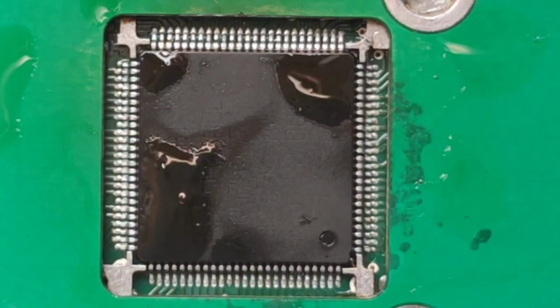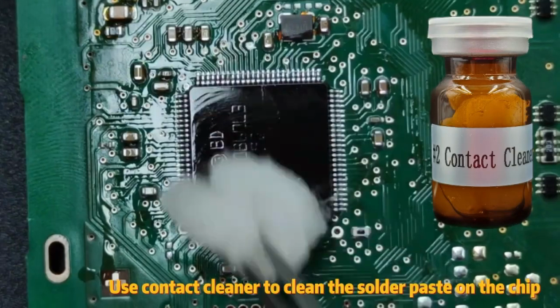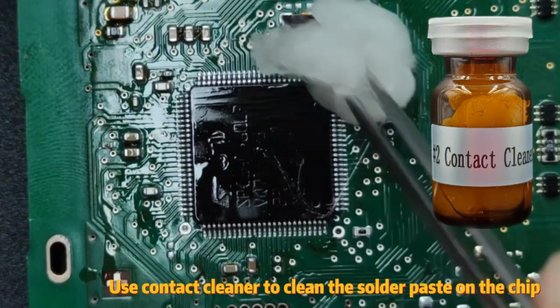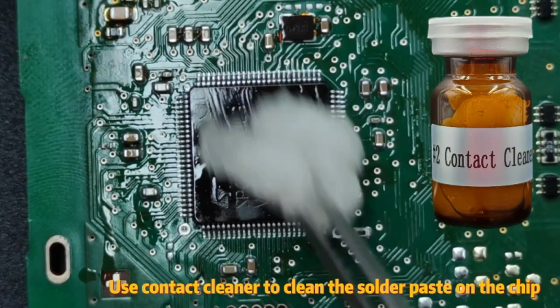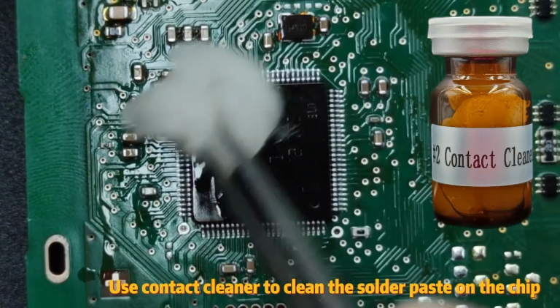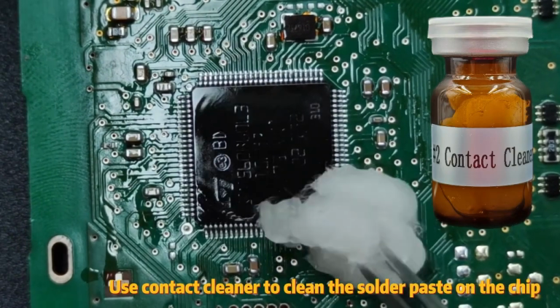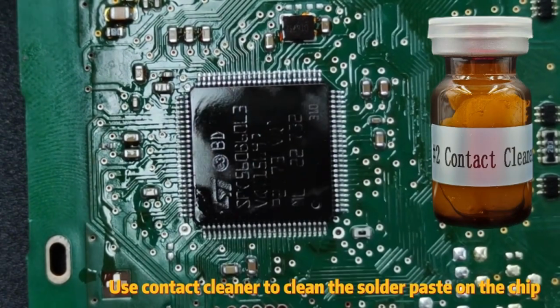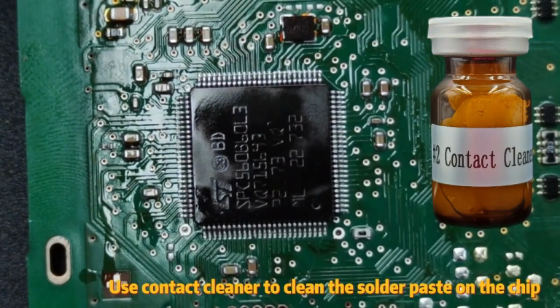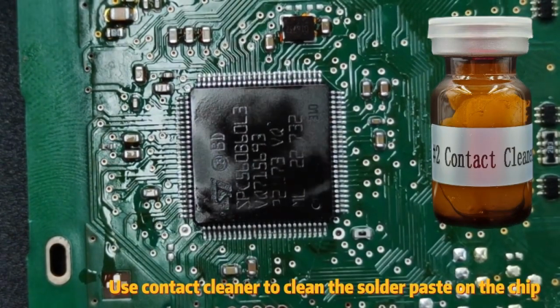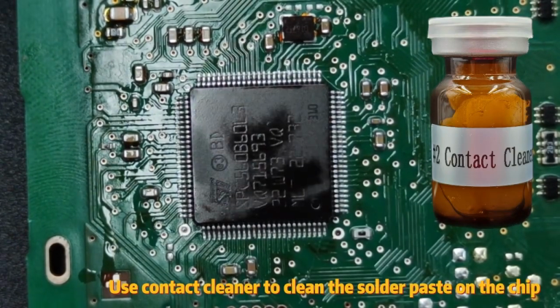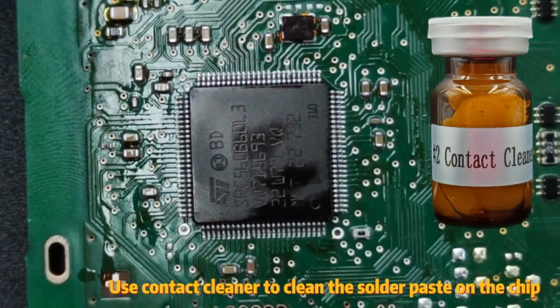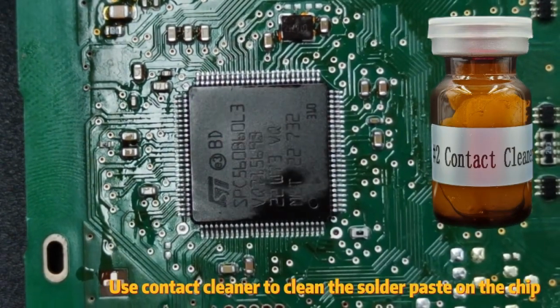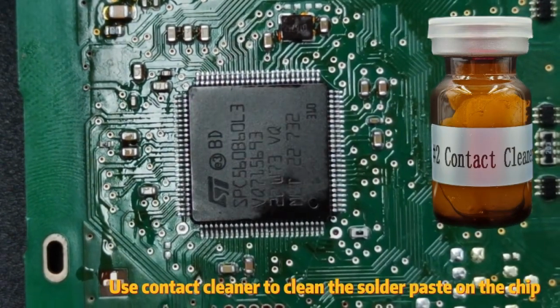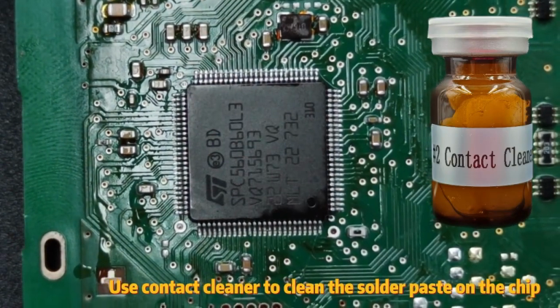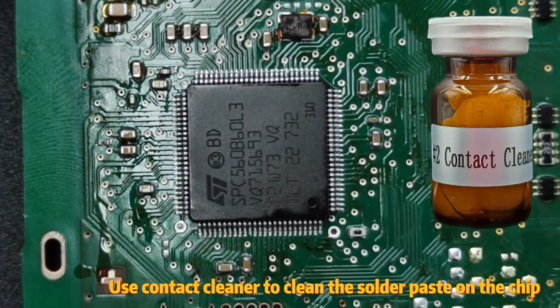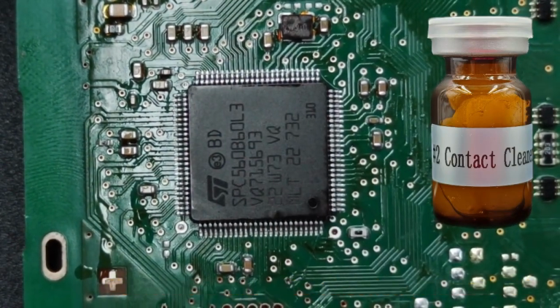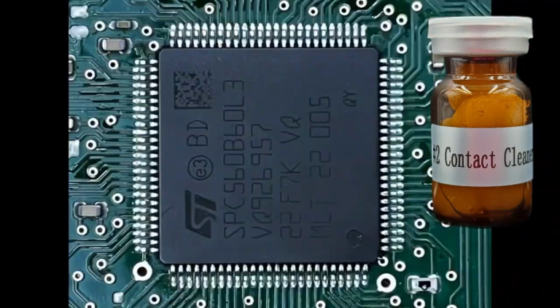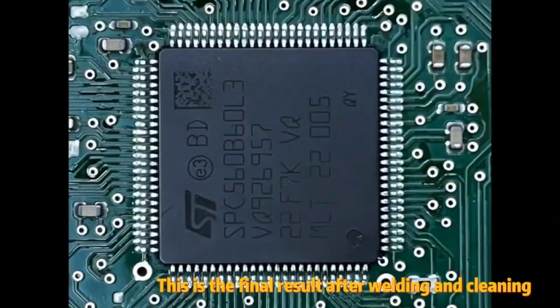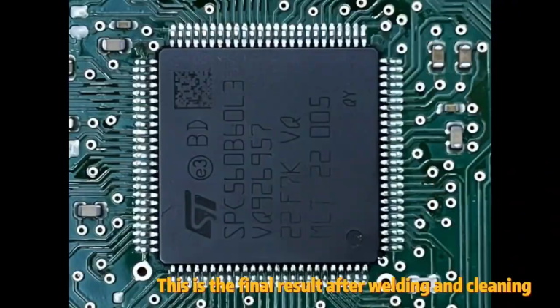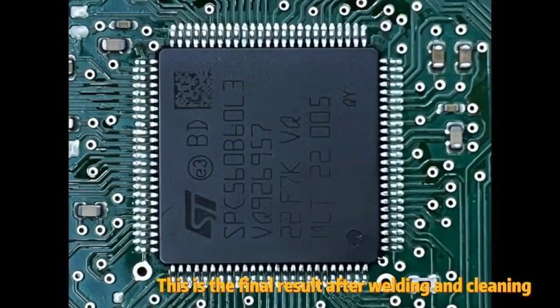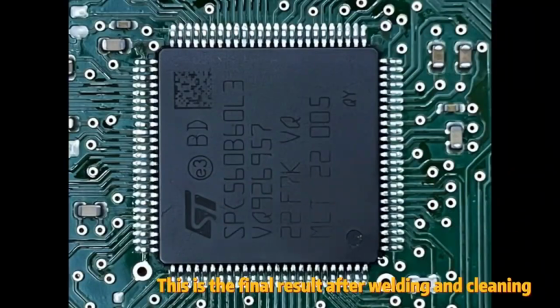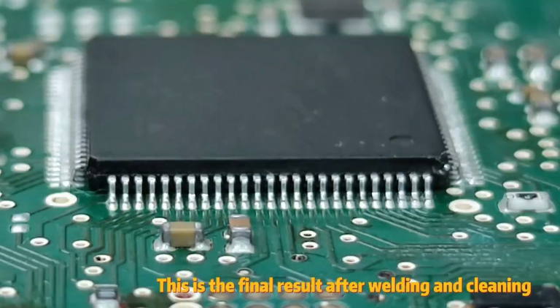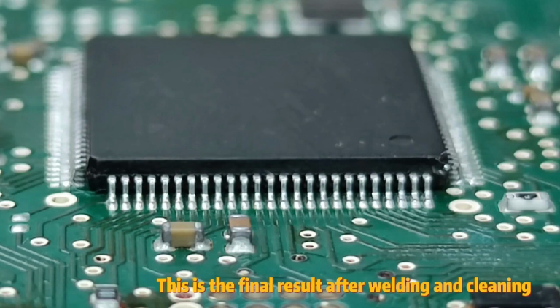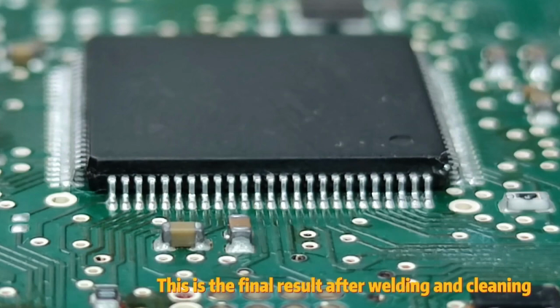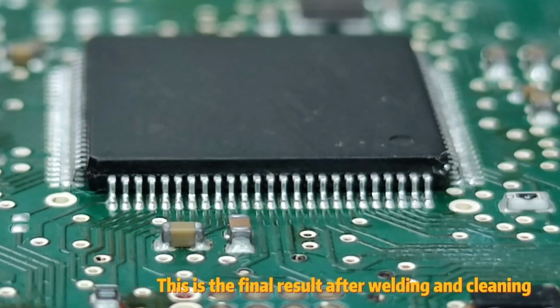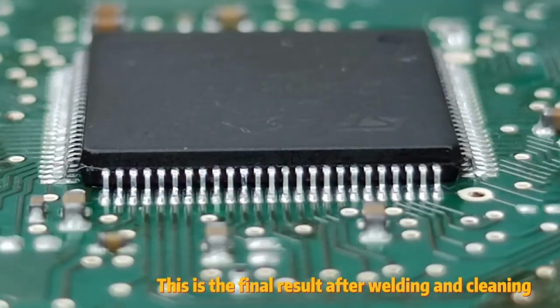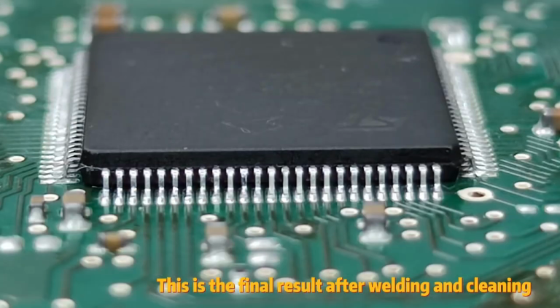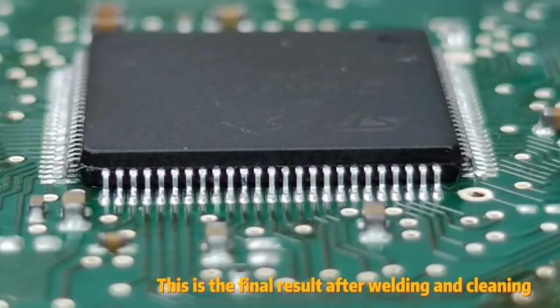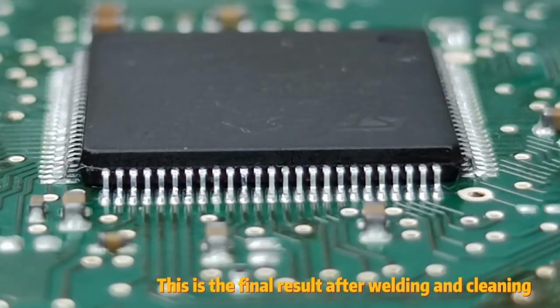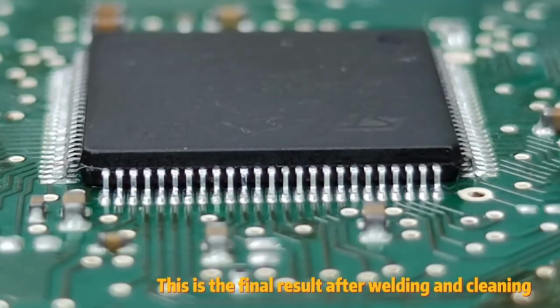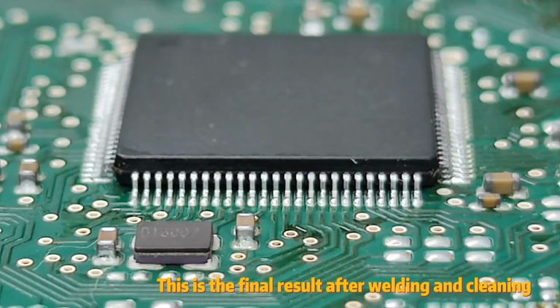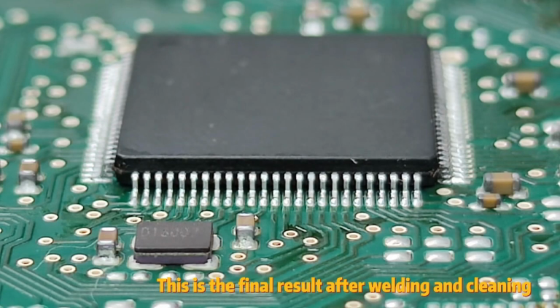Use contact cleaner to clean the solder paste on the chip. This is the final result after welding and cleaning.